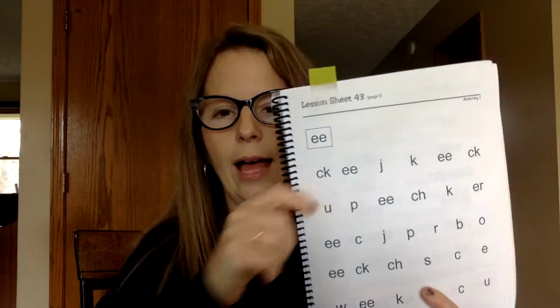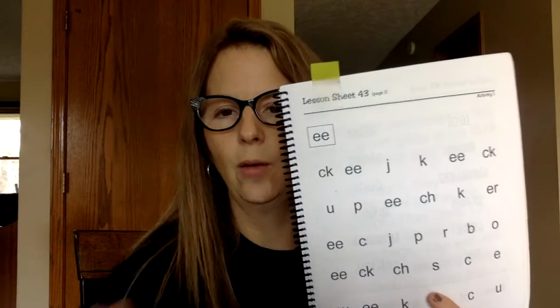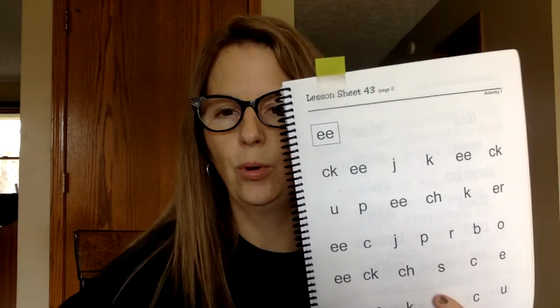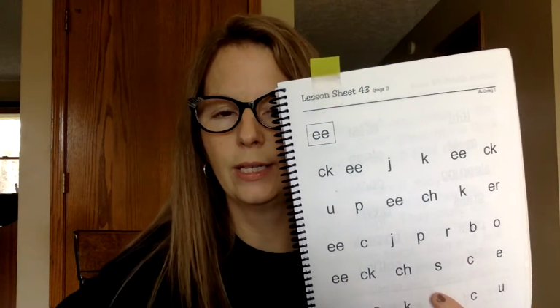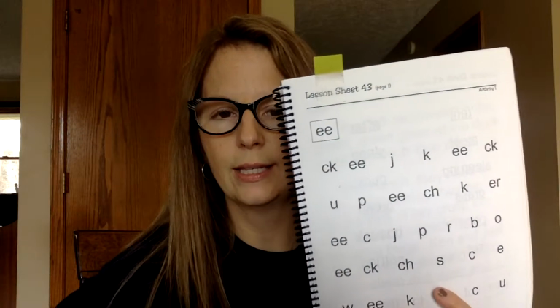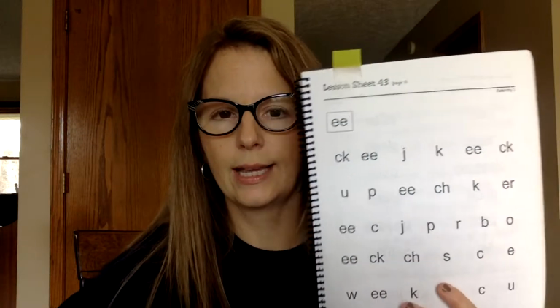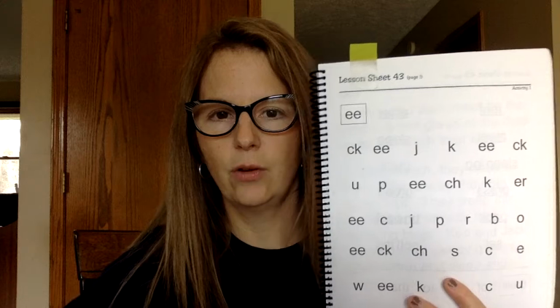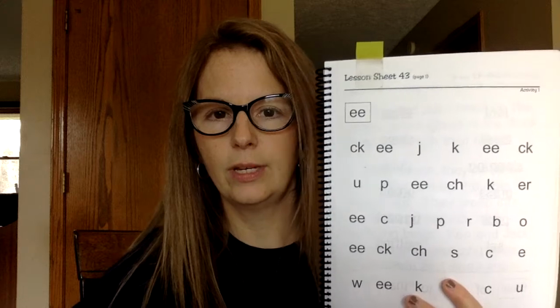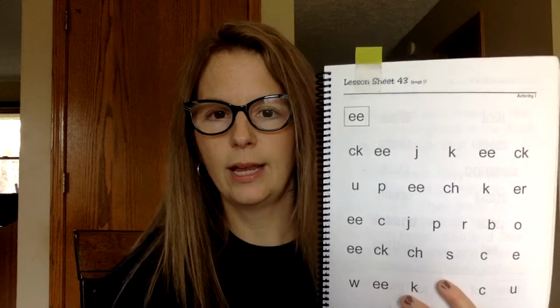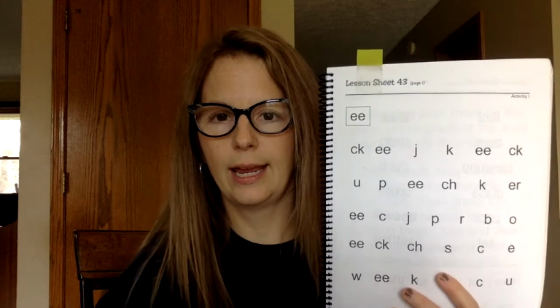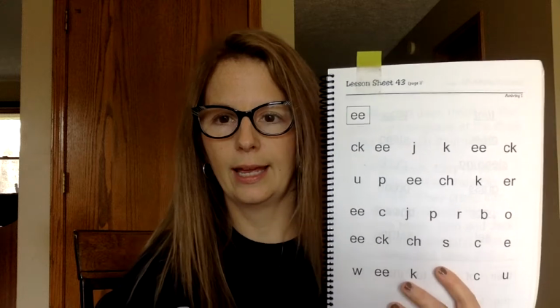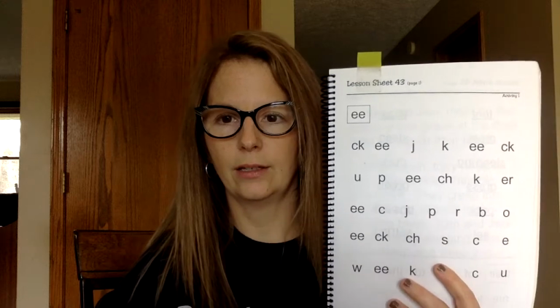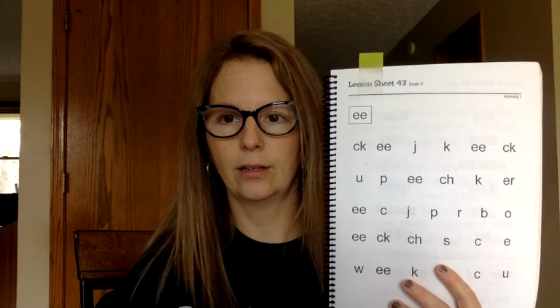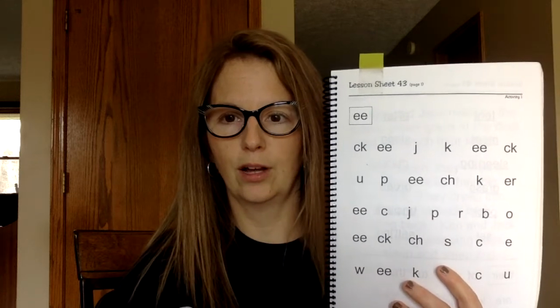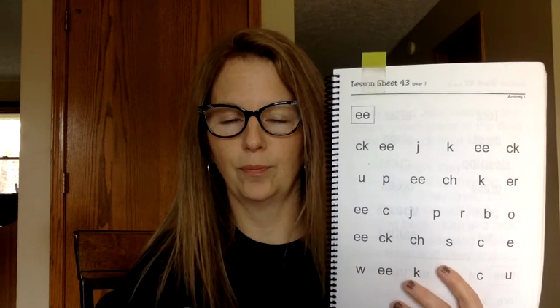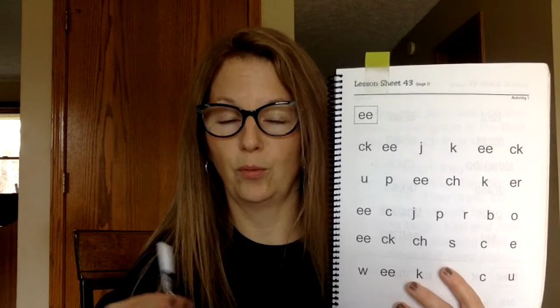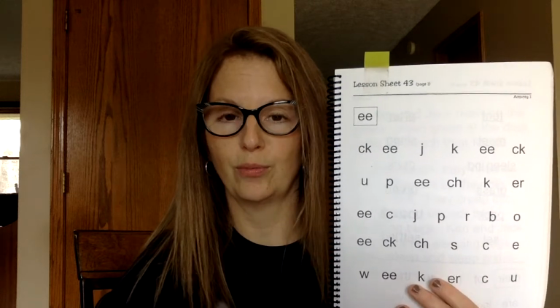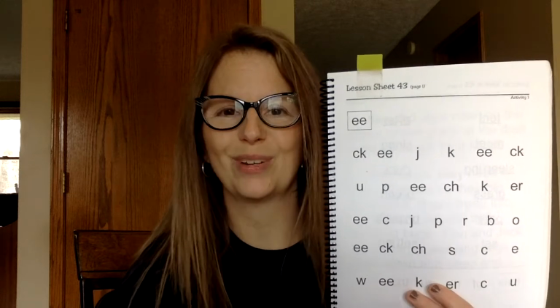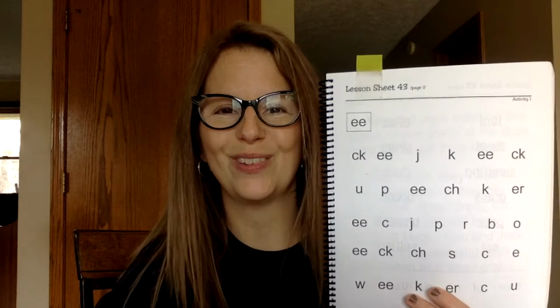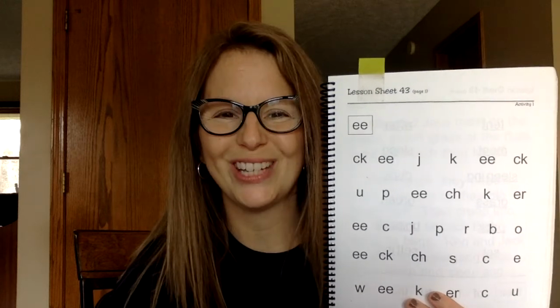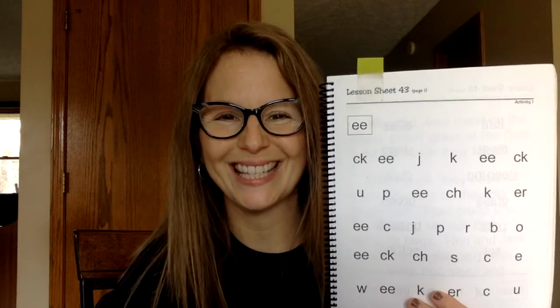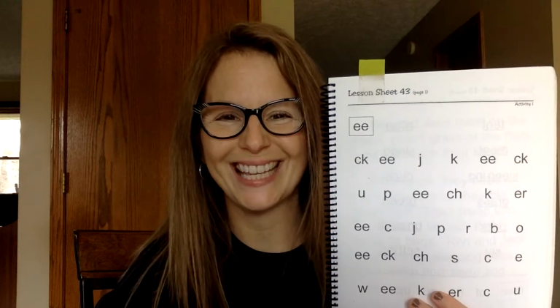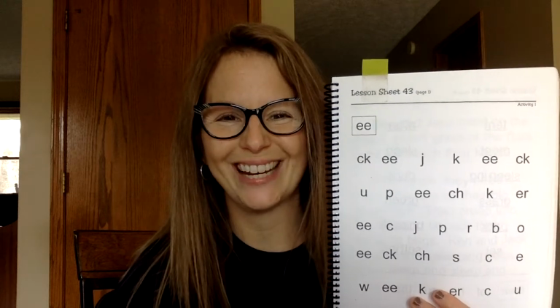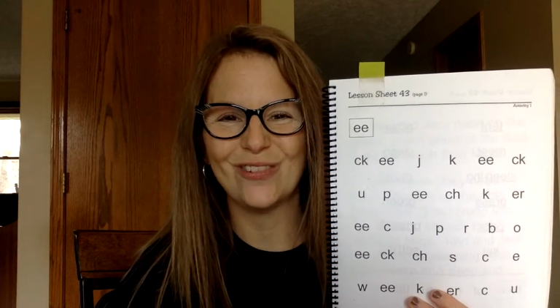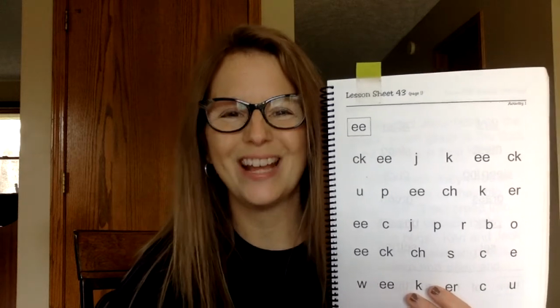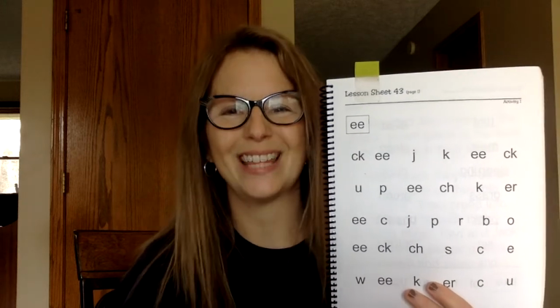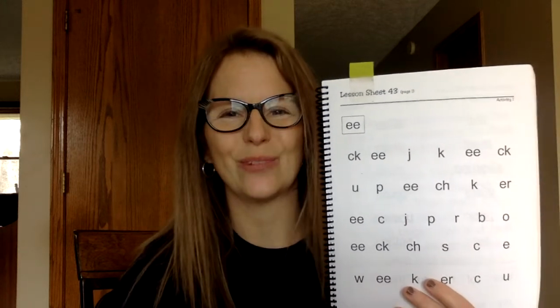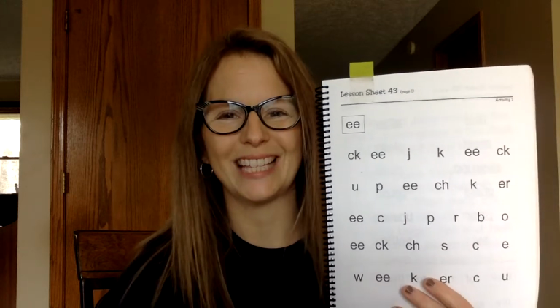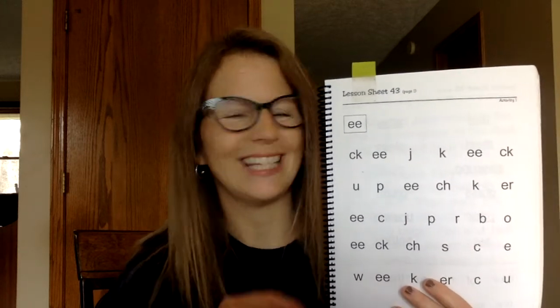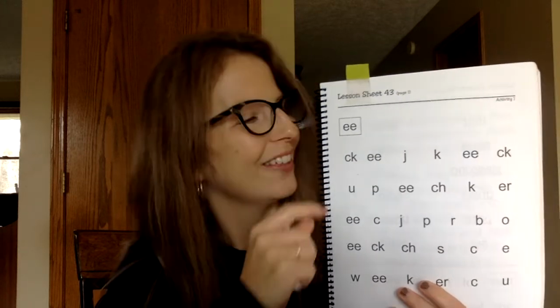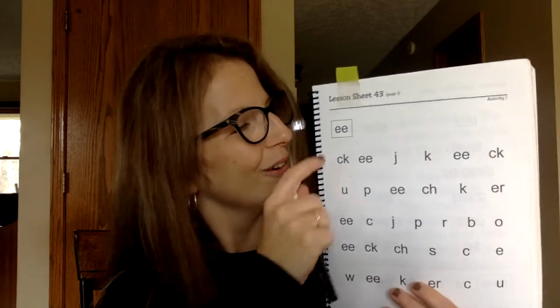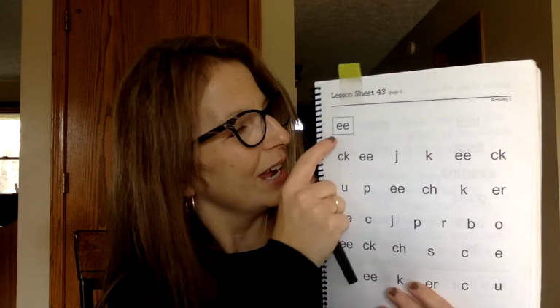So let's go through our sounds real quickly. I'll point to the sound and hopefully remember to give you a chance to say it at home, and then we'll say it together.